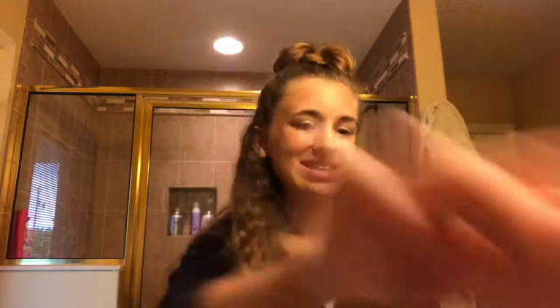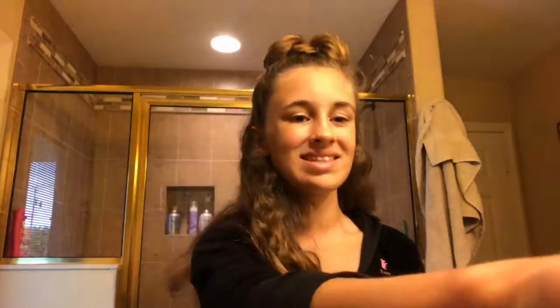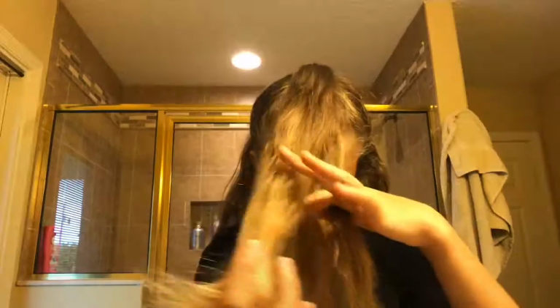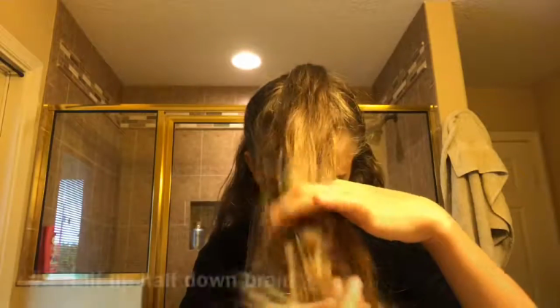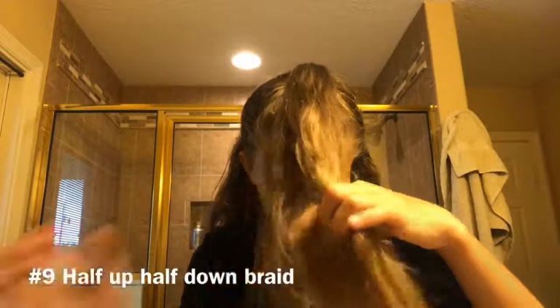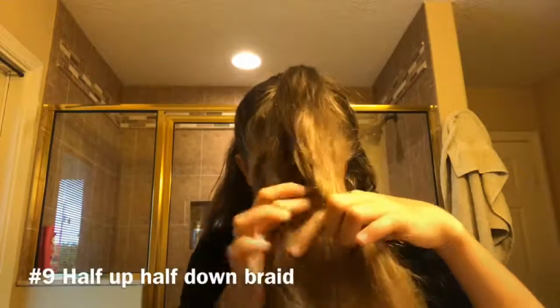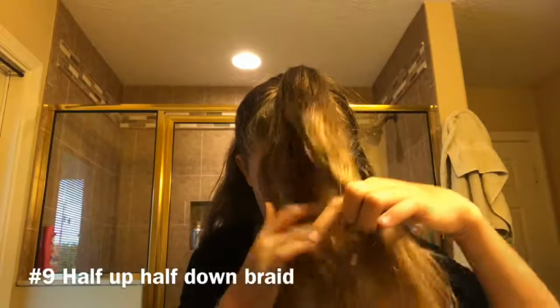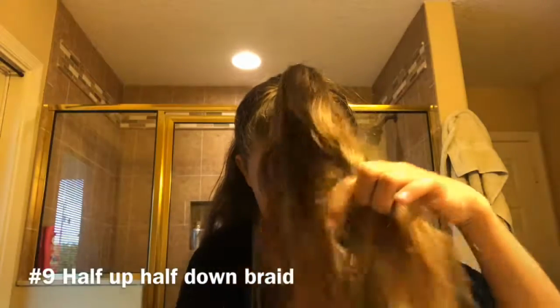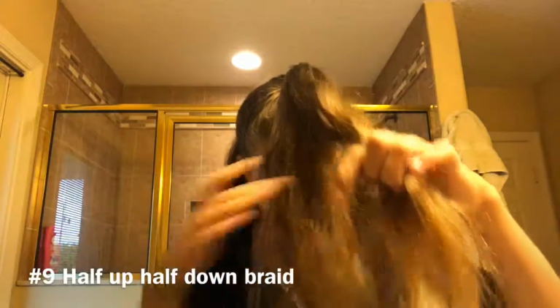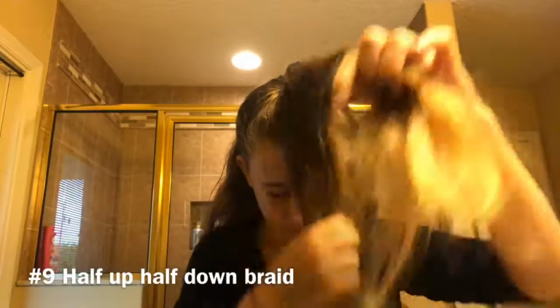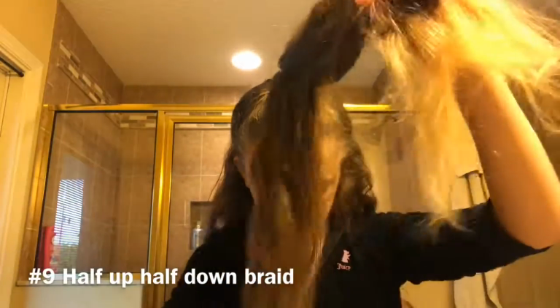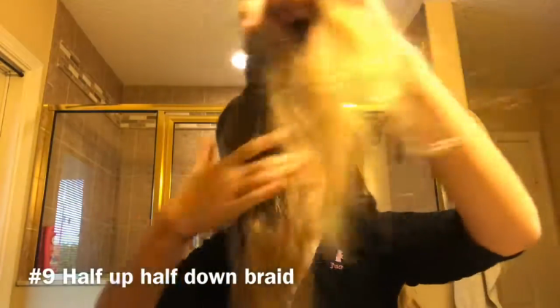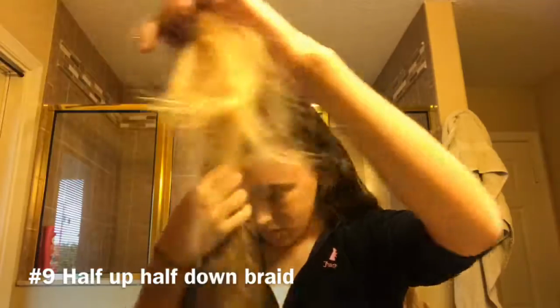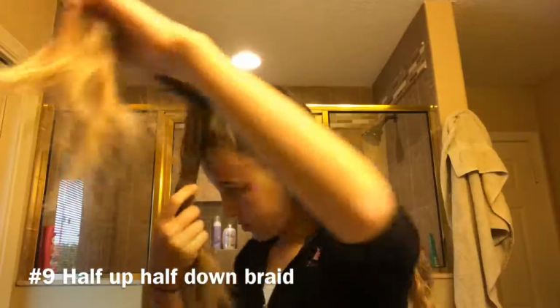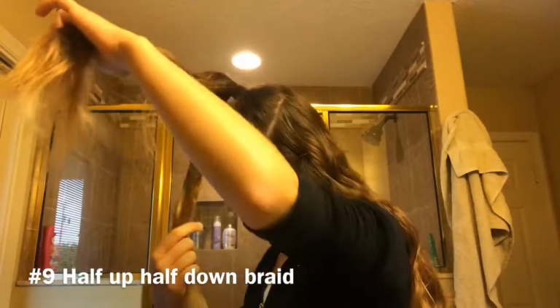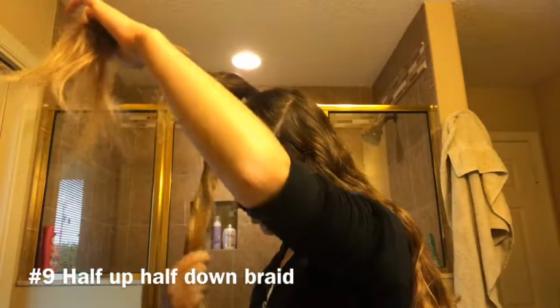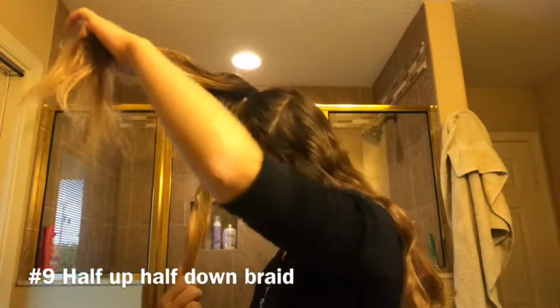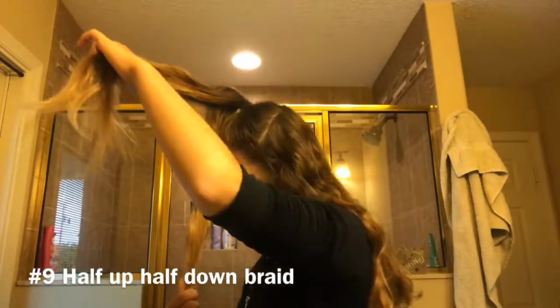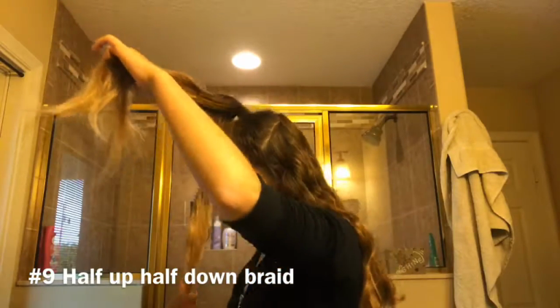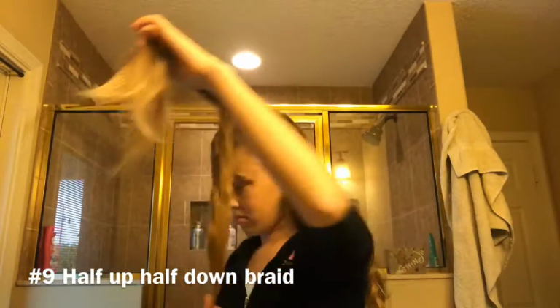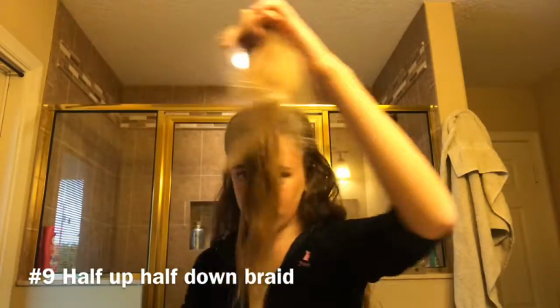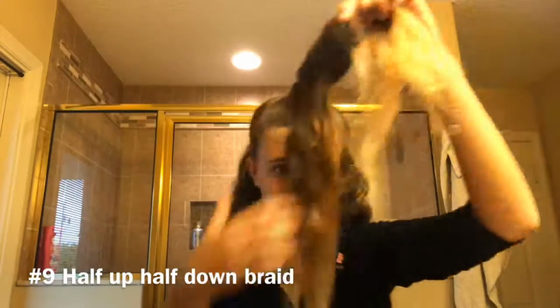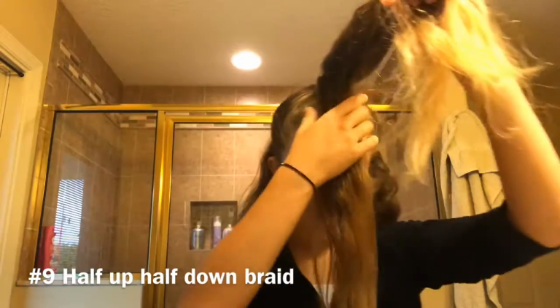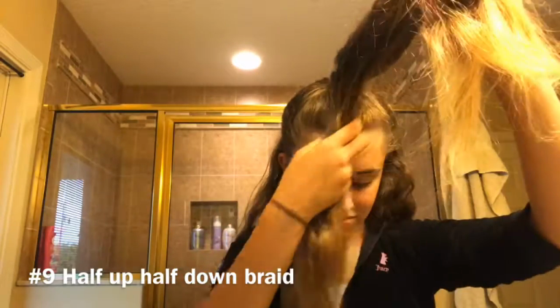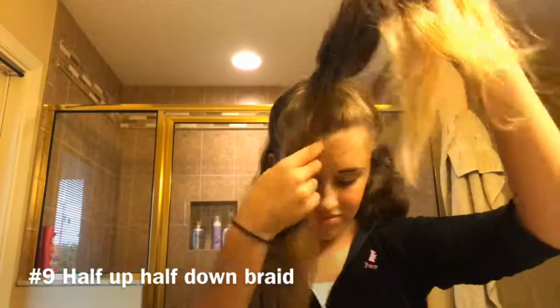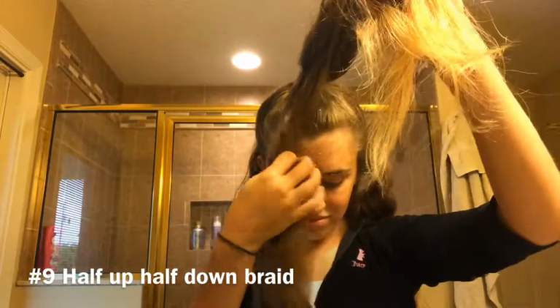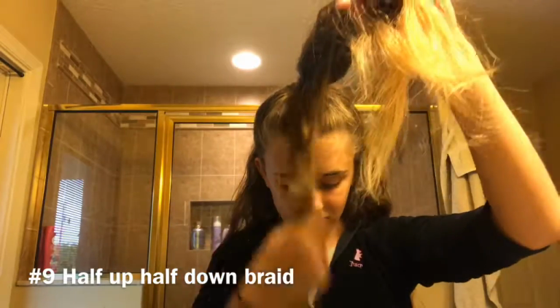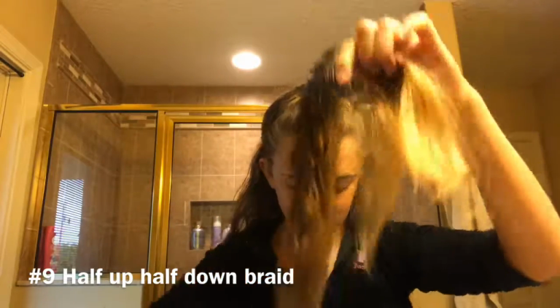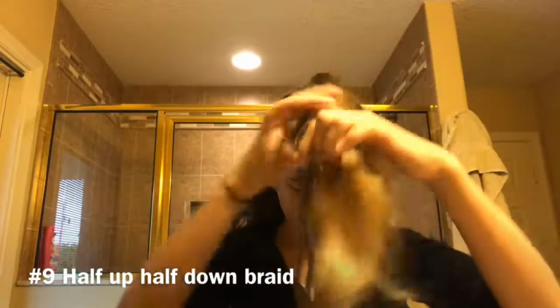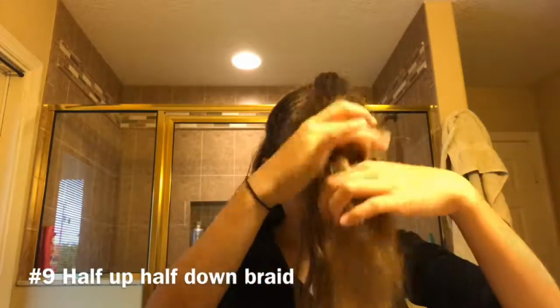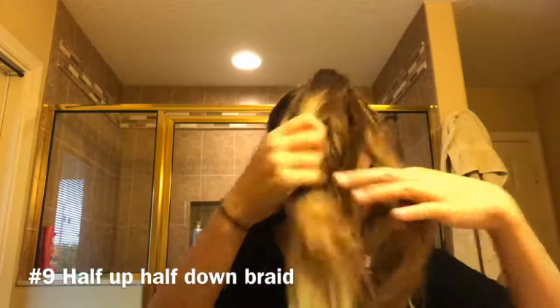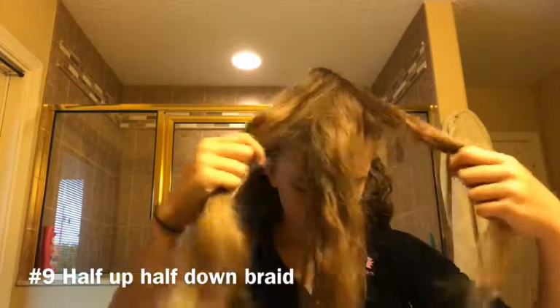For this next one I'm going to simply split my hair into three parts and then start braiding.